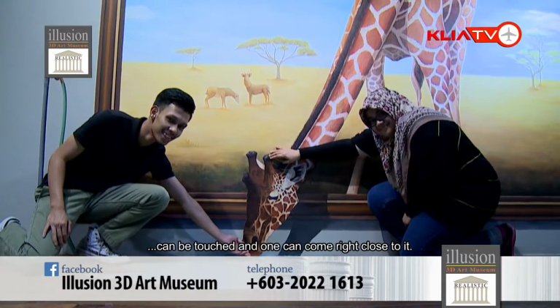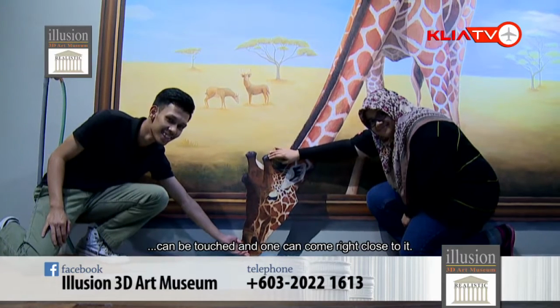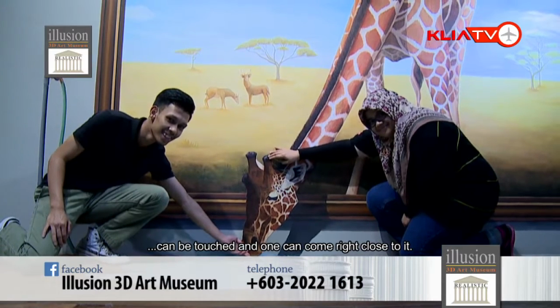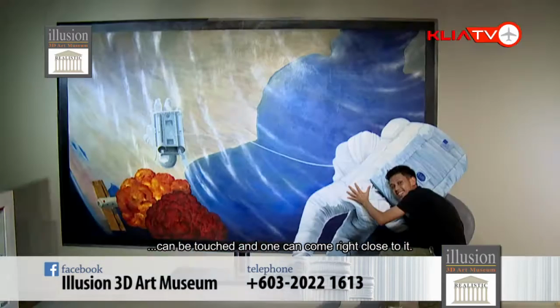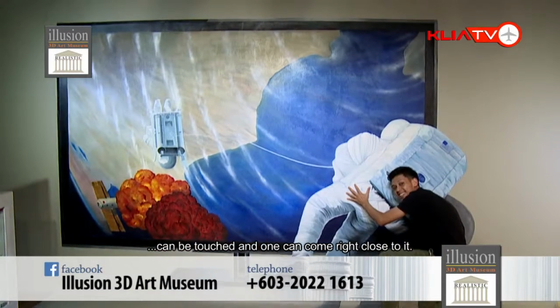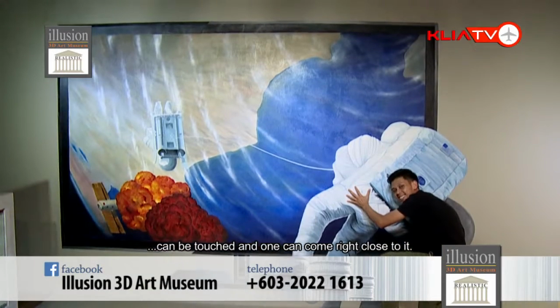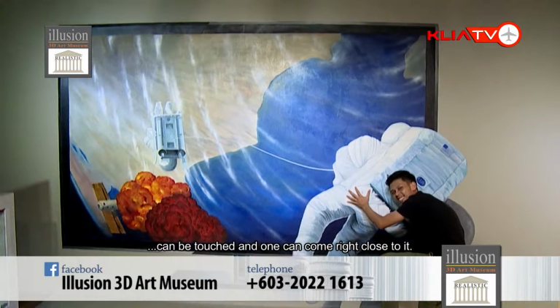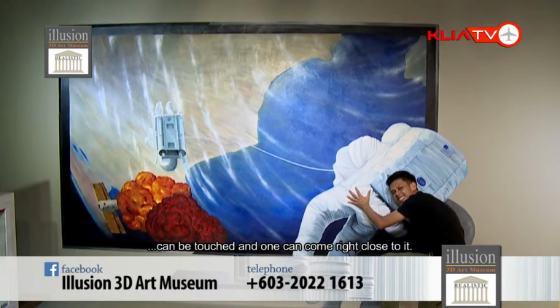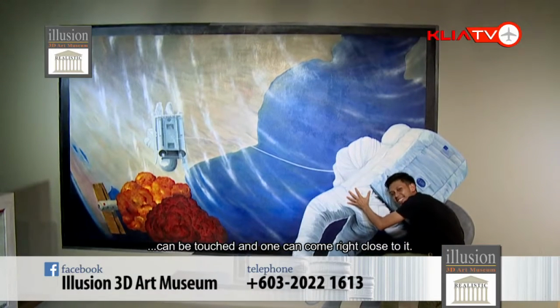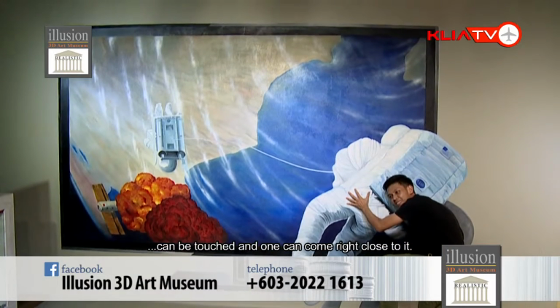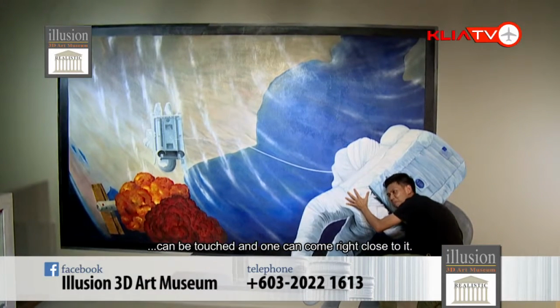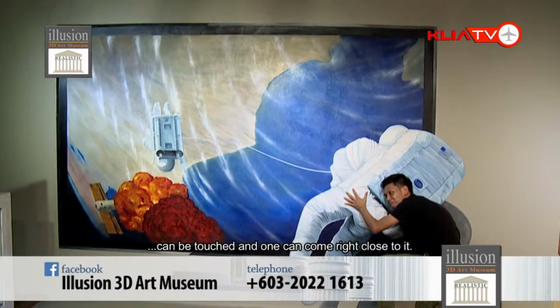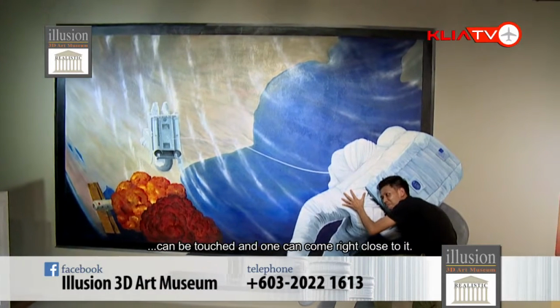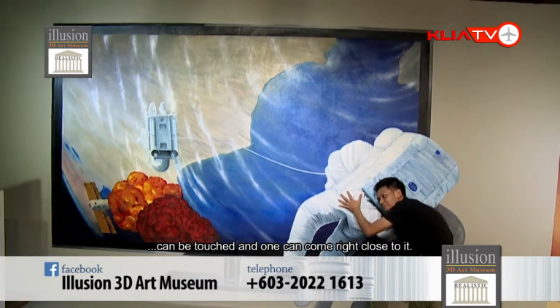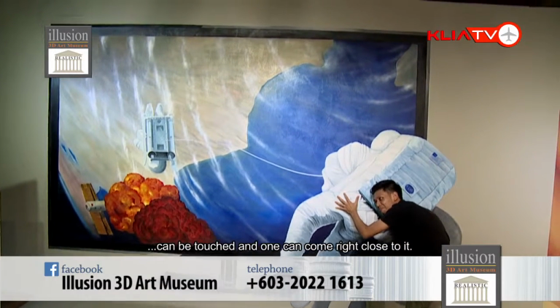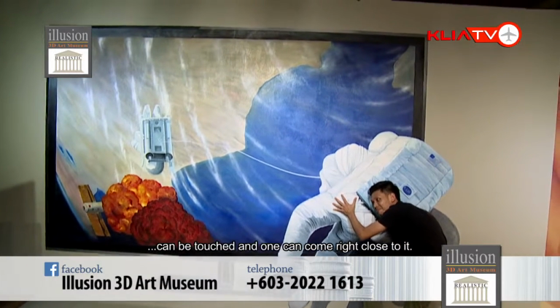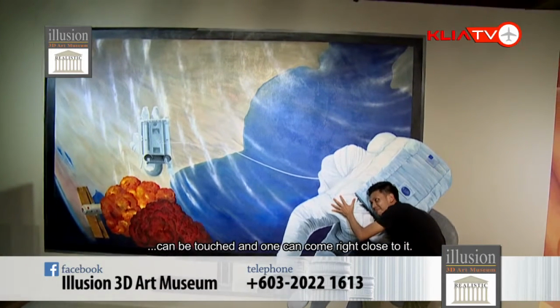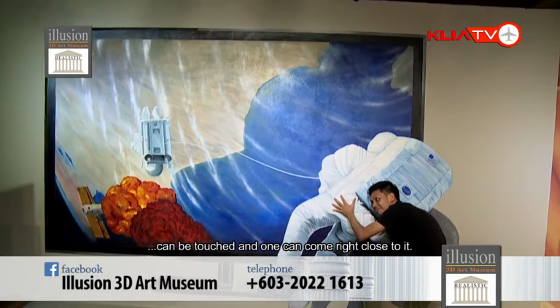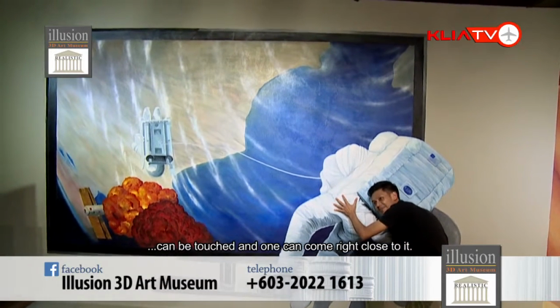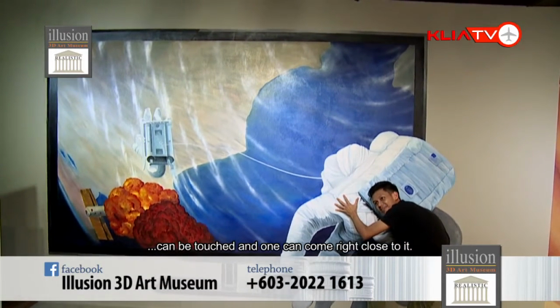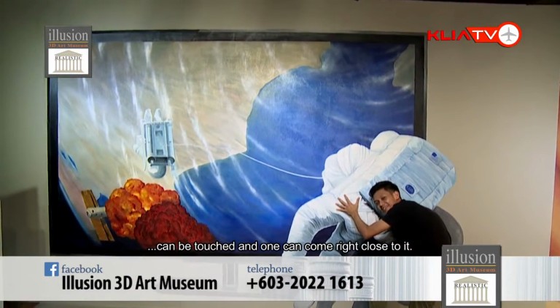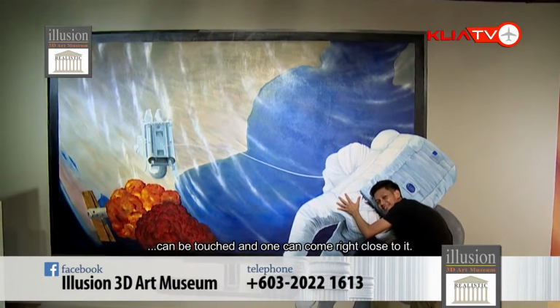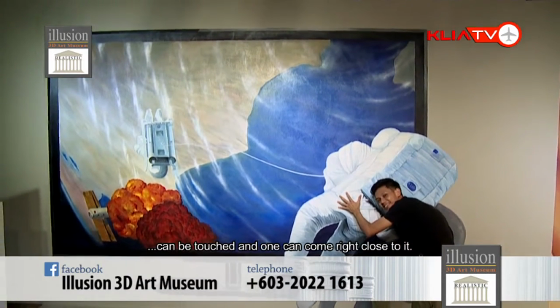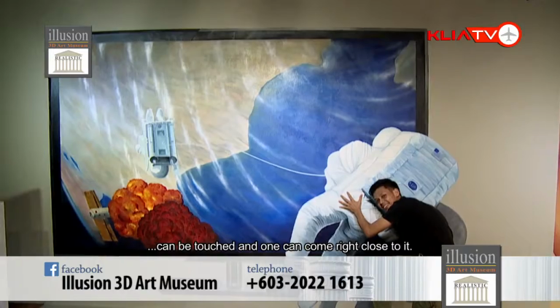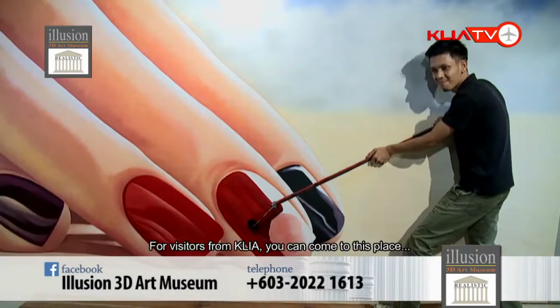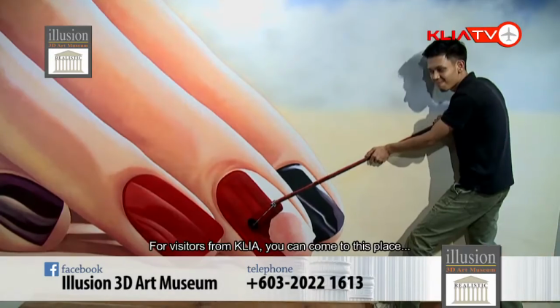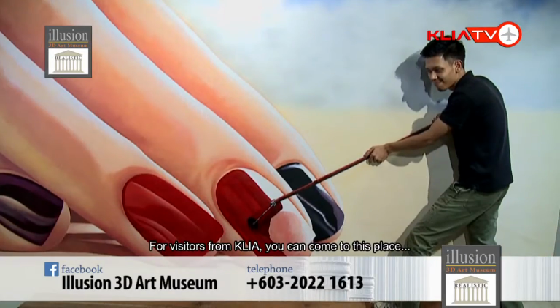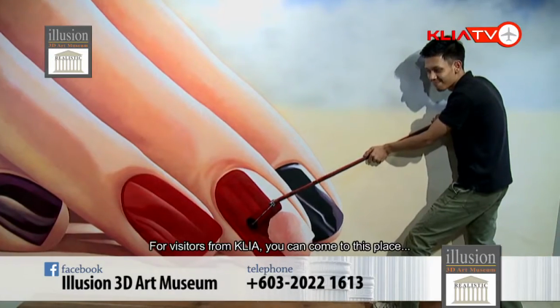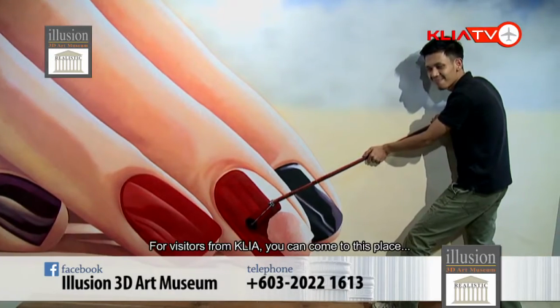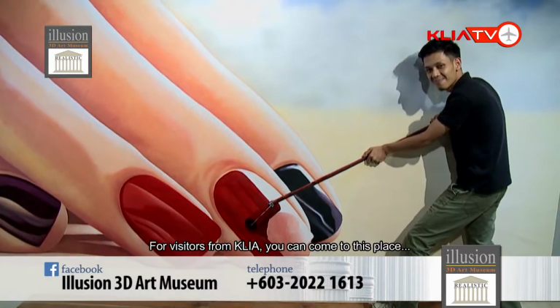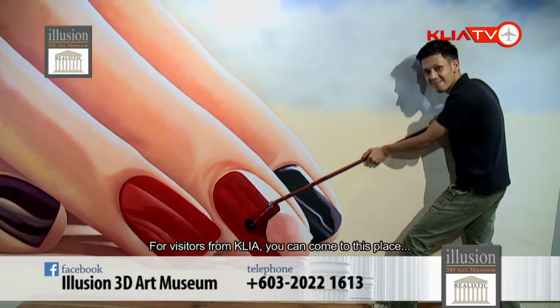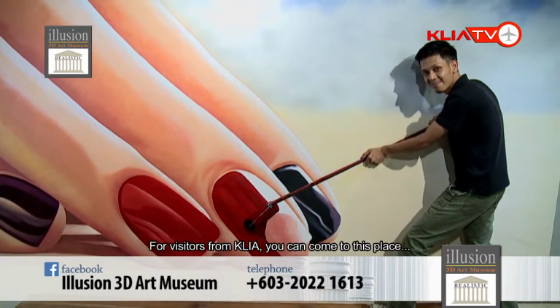For art lovers, this is the place to come. You have to come — you have to come.